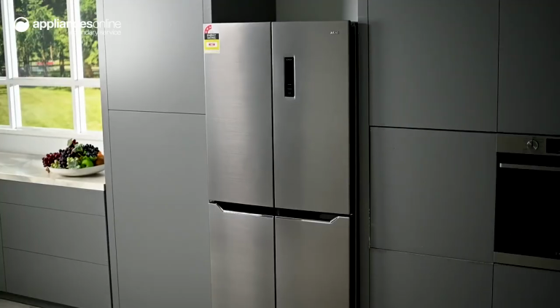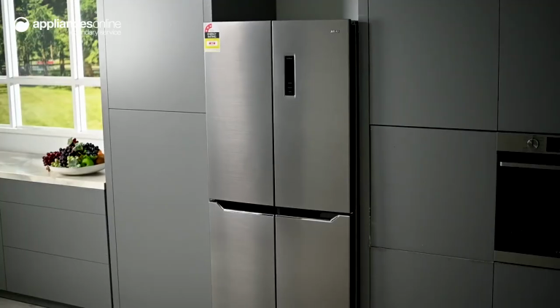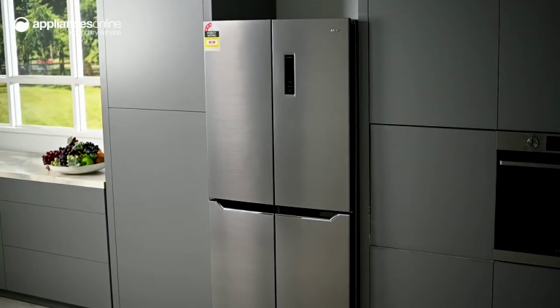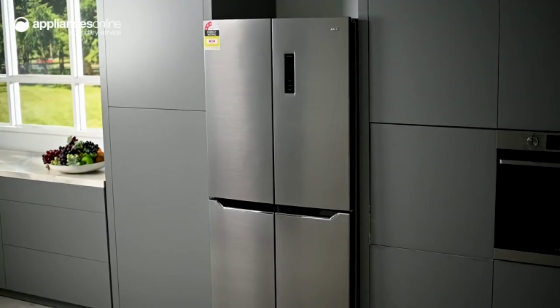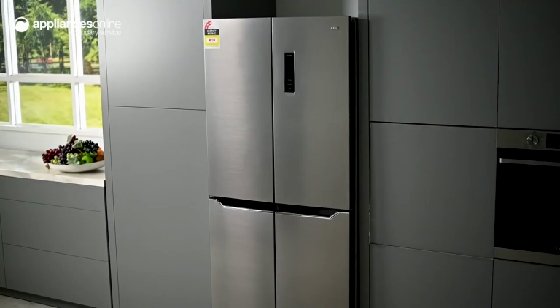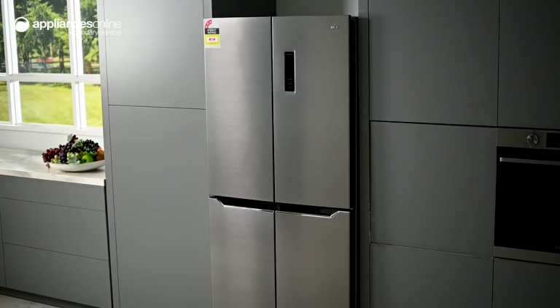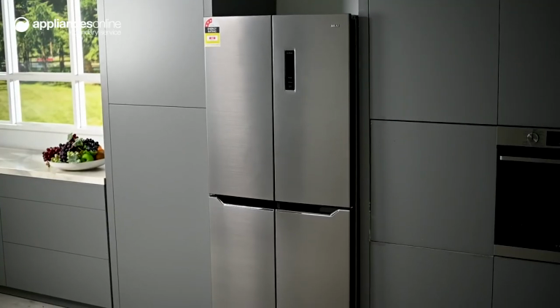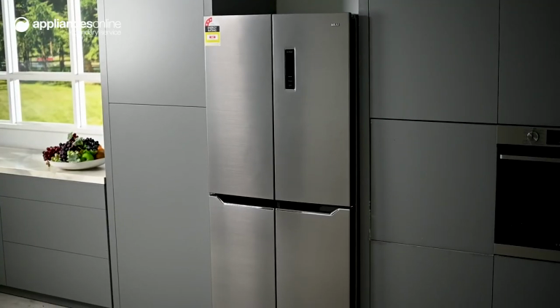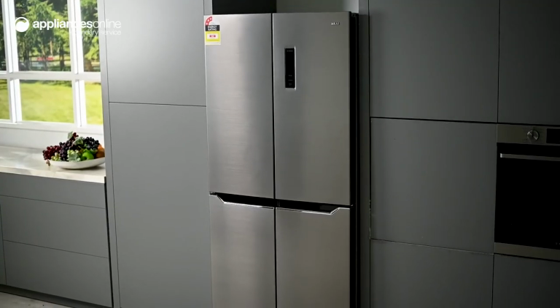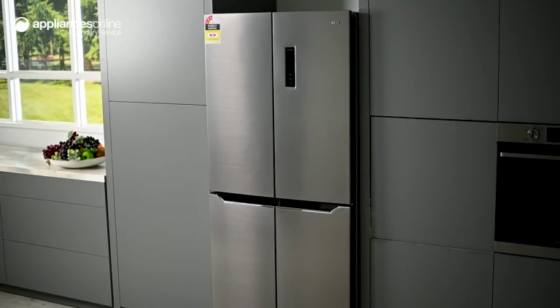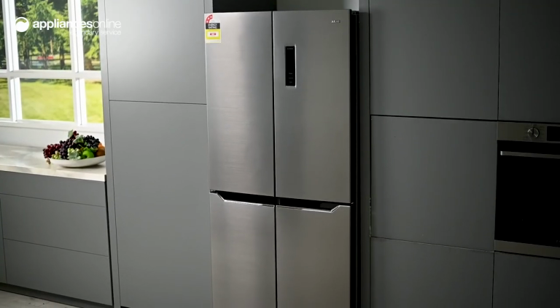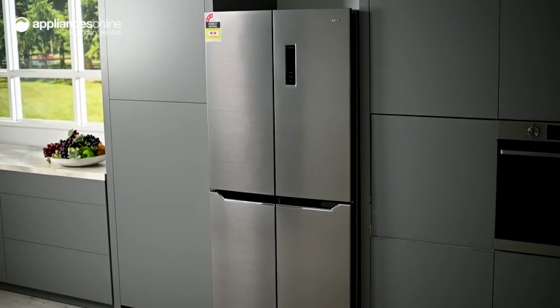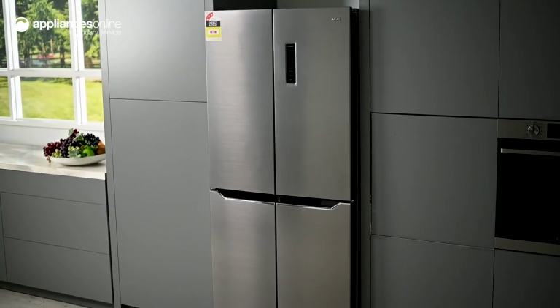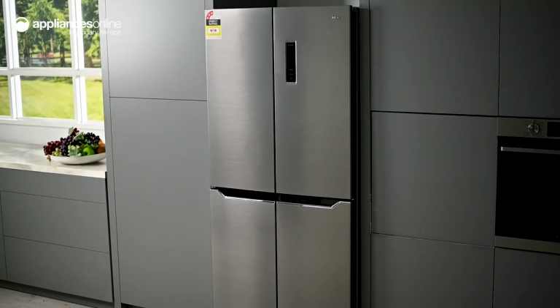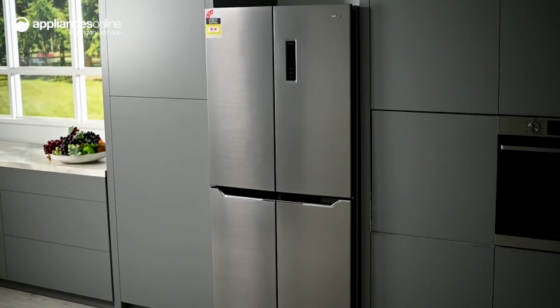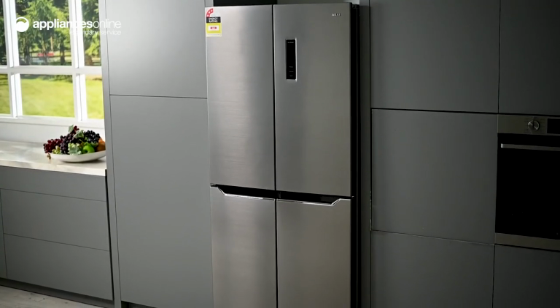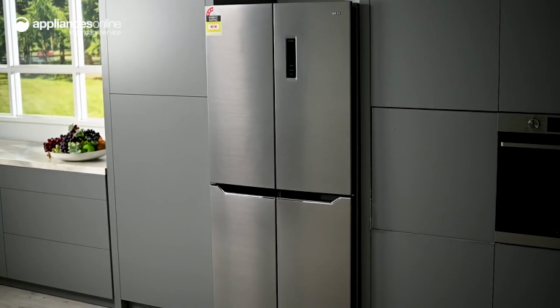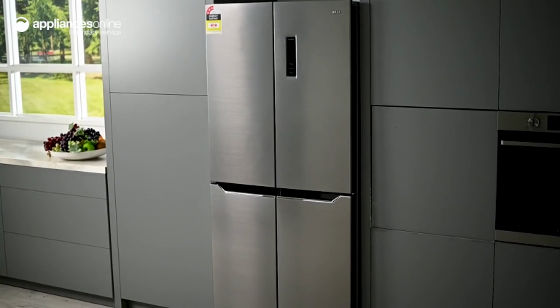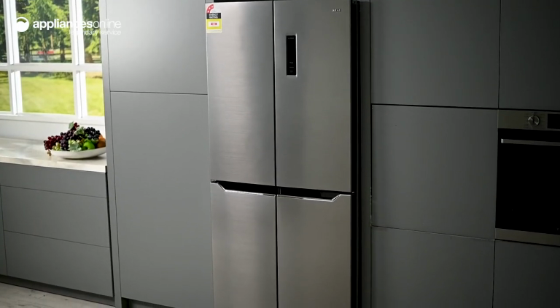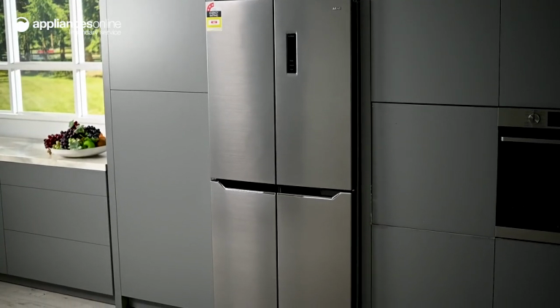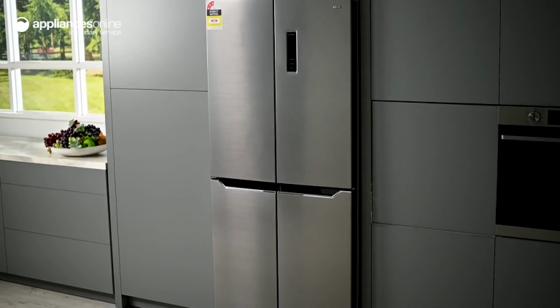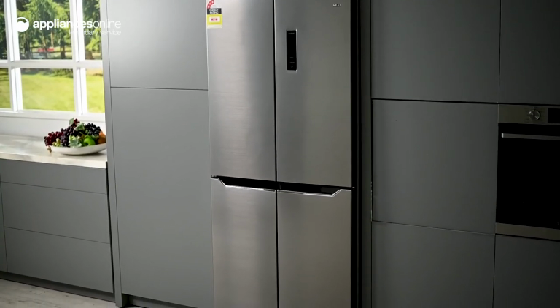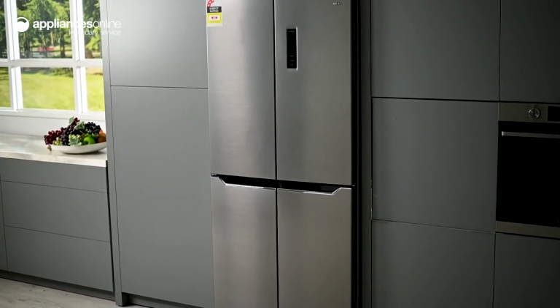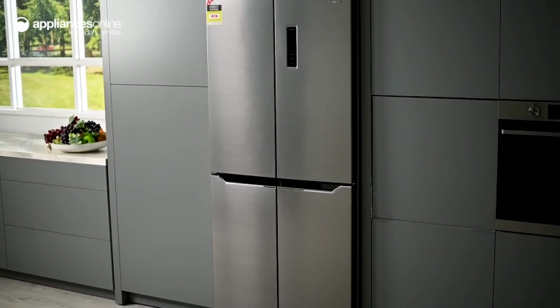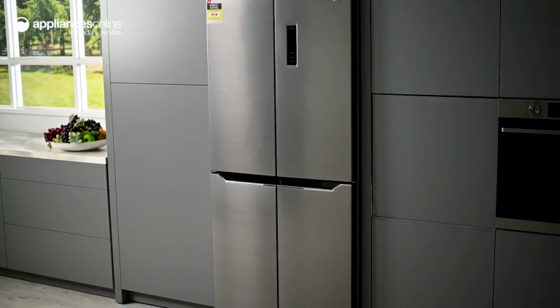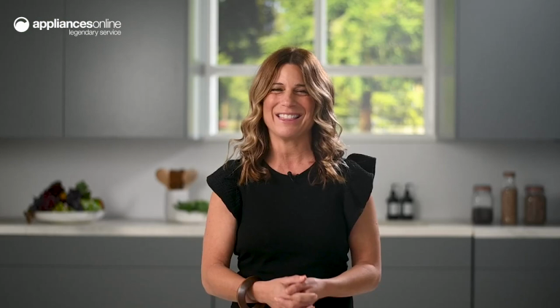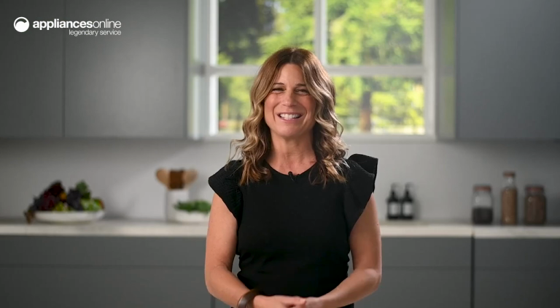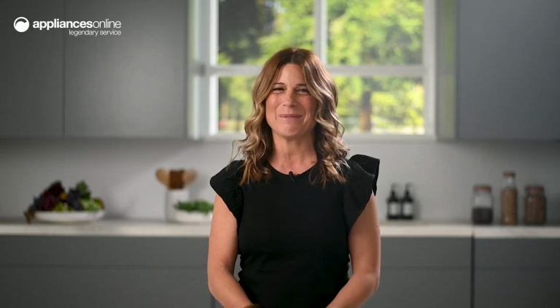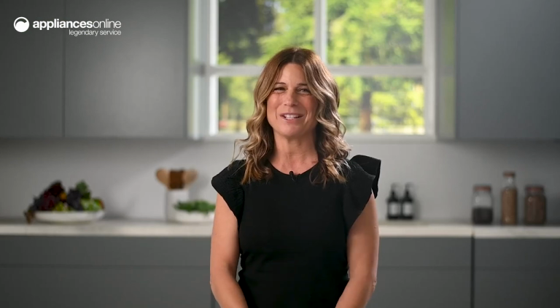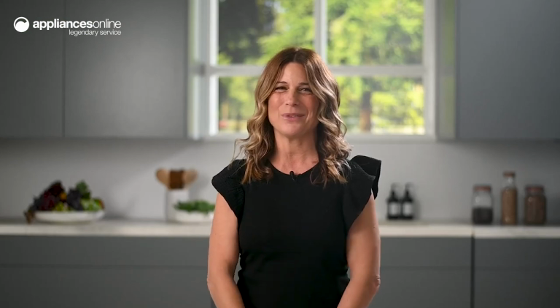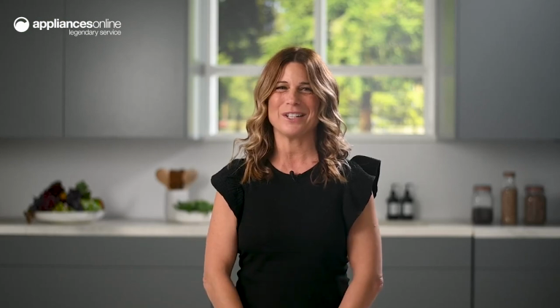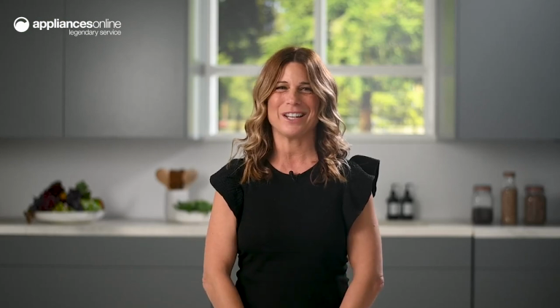And that's the Akai French door fridge — effortless storage for the whole family. Thanks so much for watching.